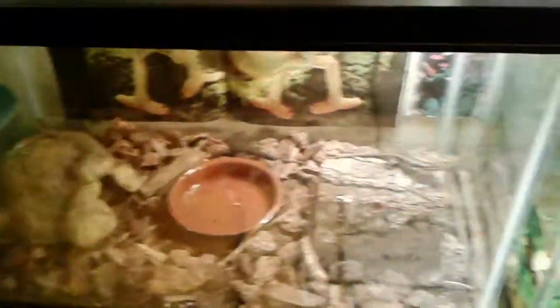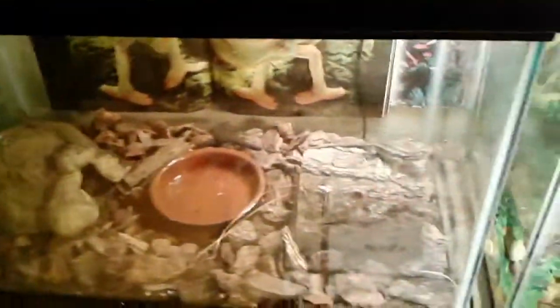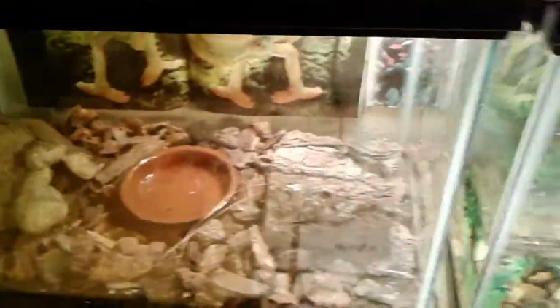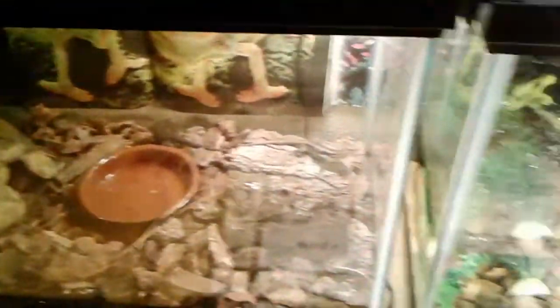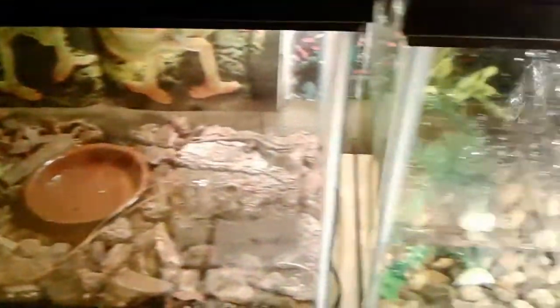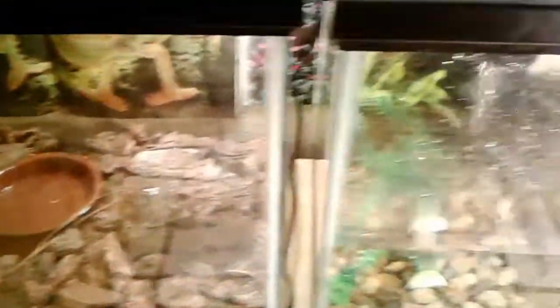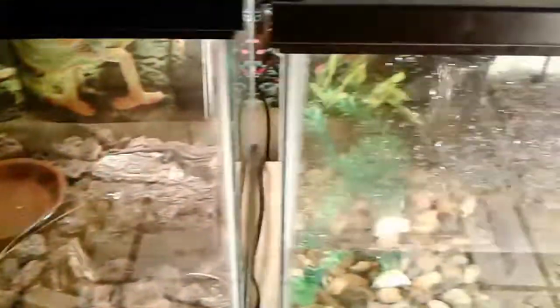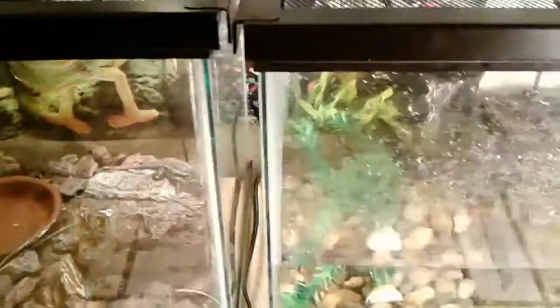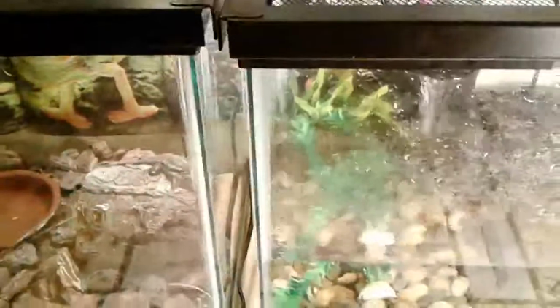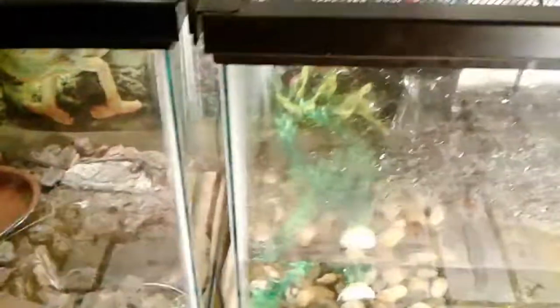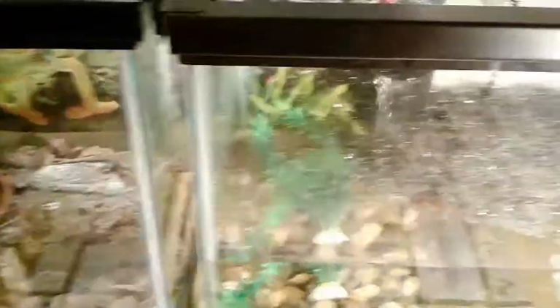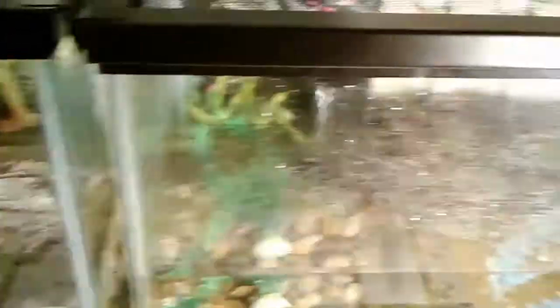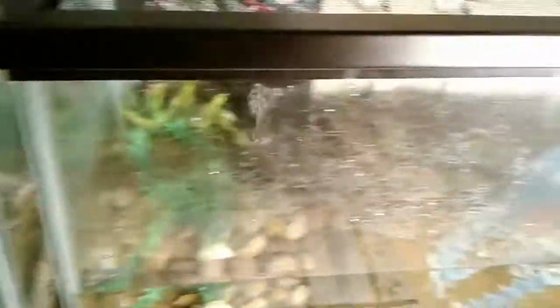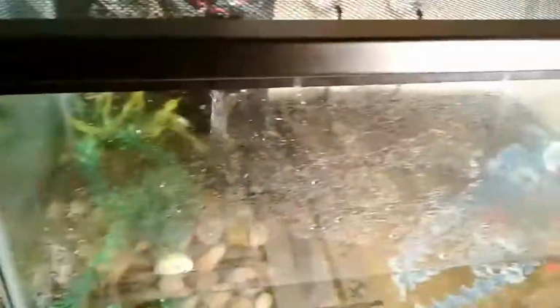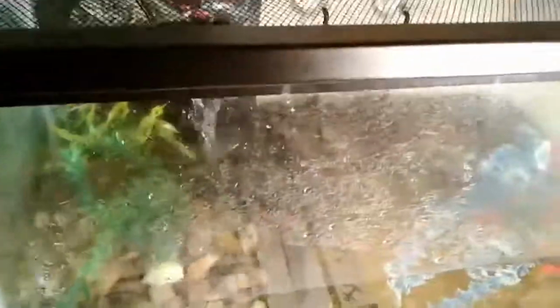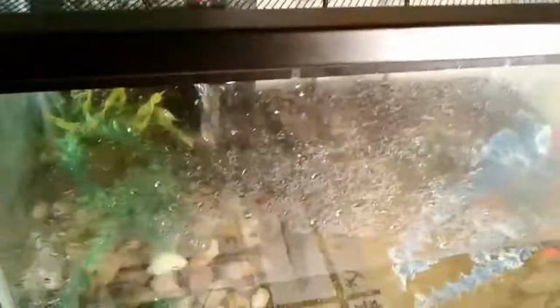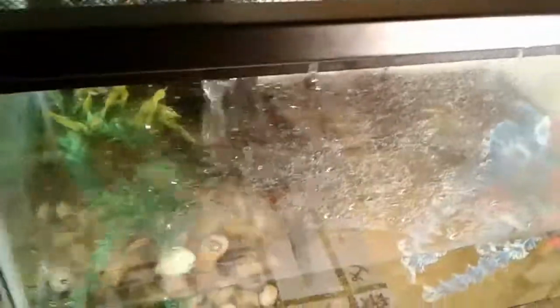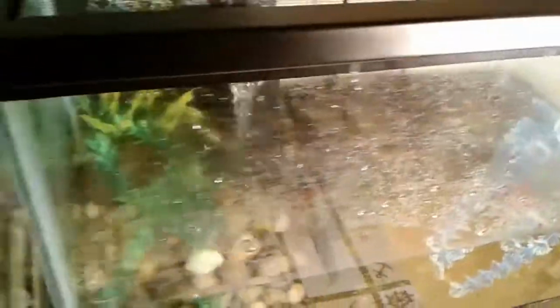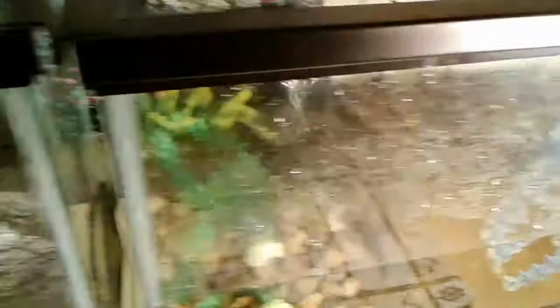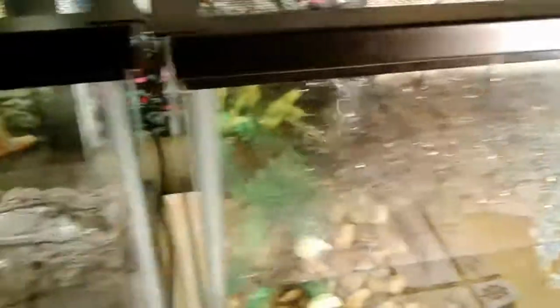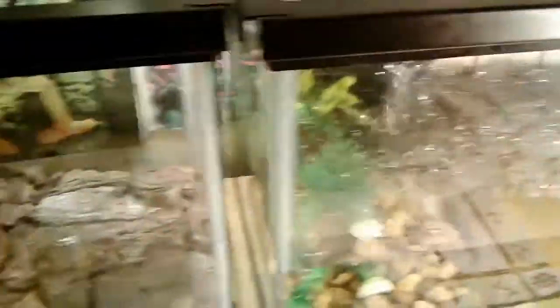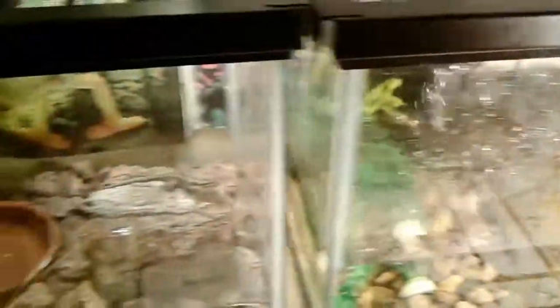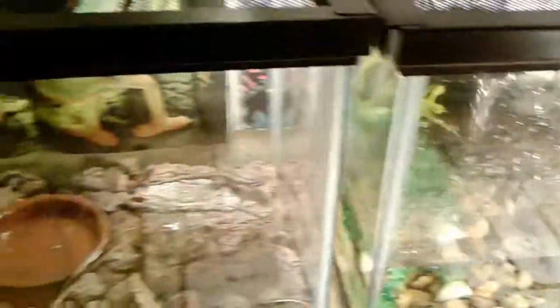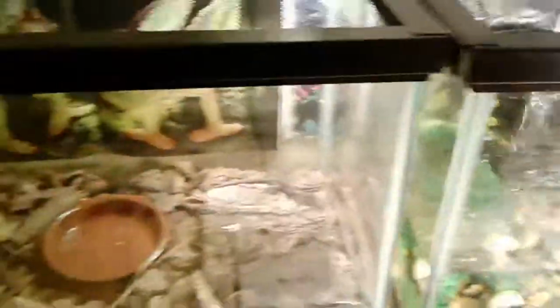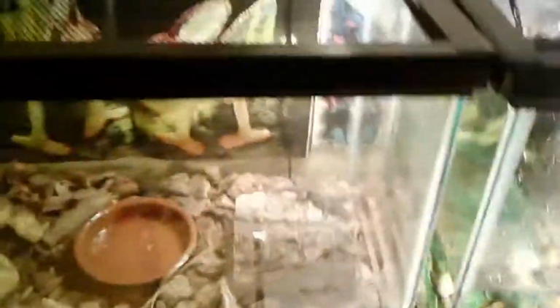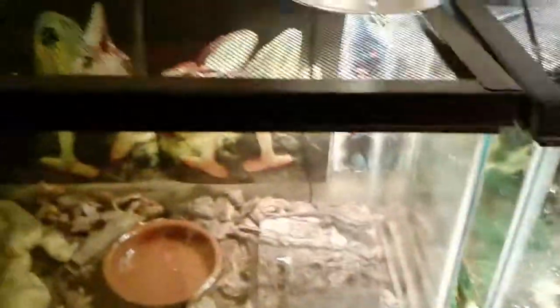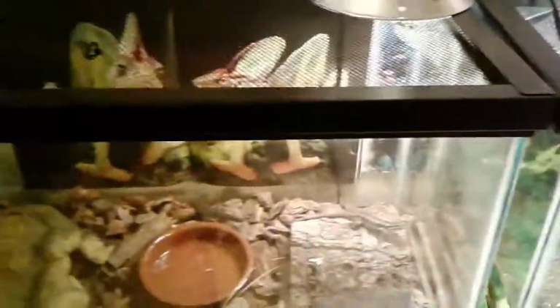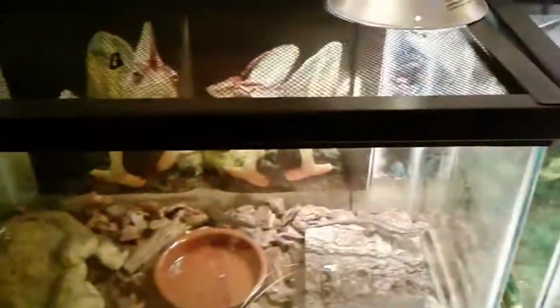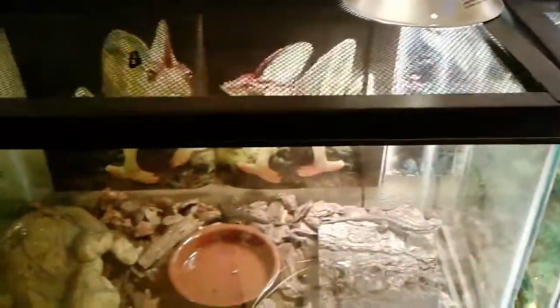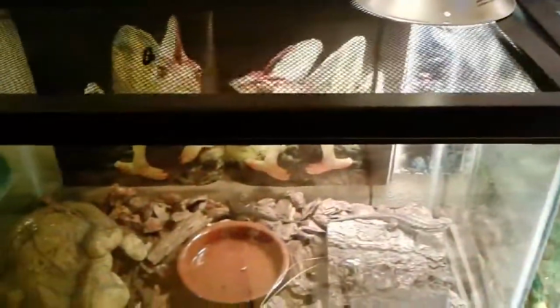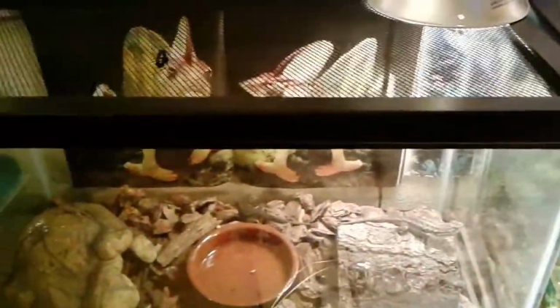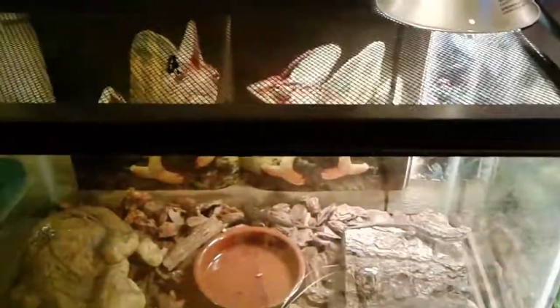I just wanted to show you guys my new lizards and my new tank setup for this toad. Peace out, see you later.